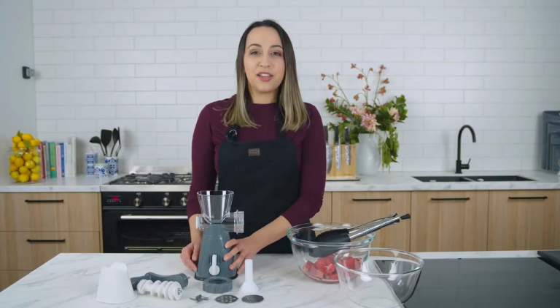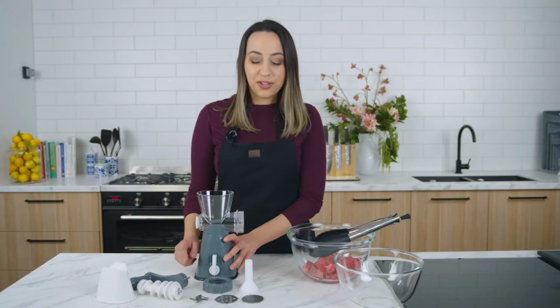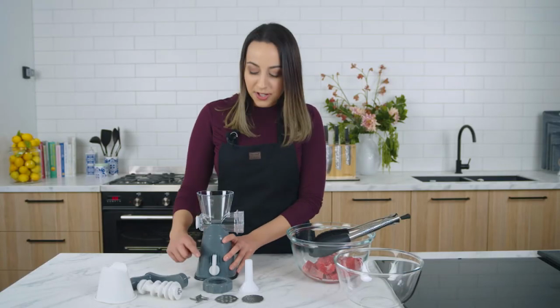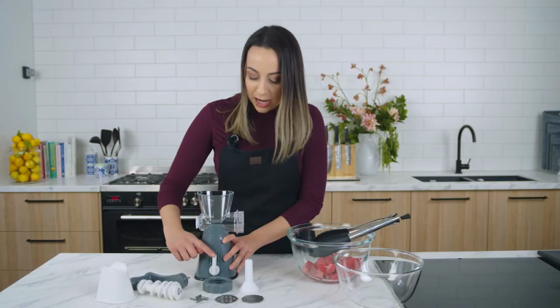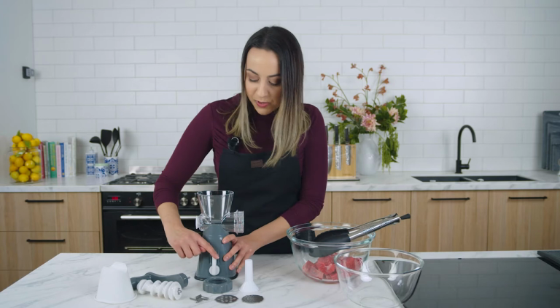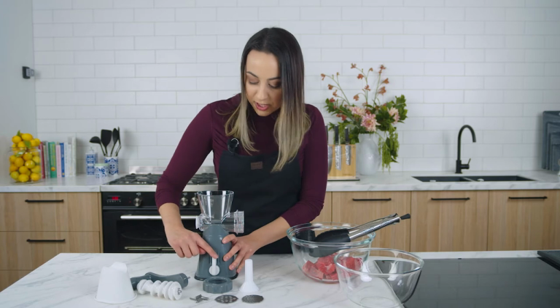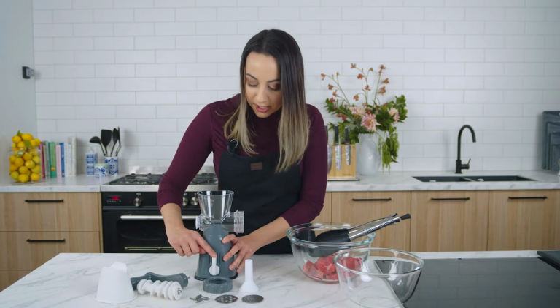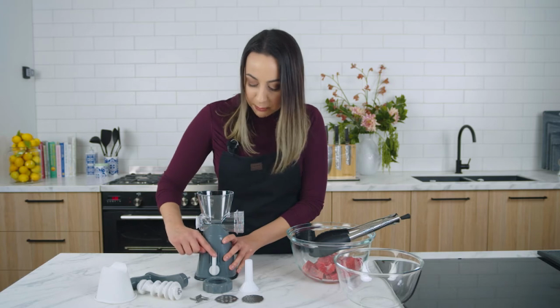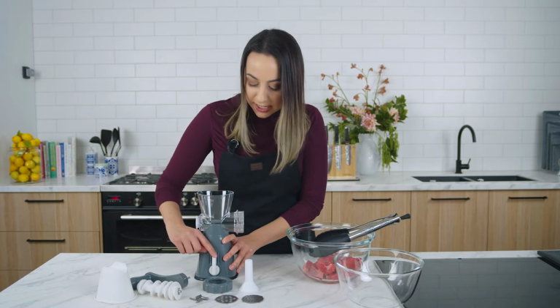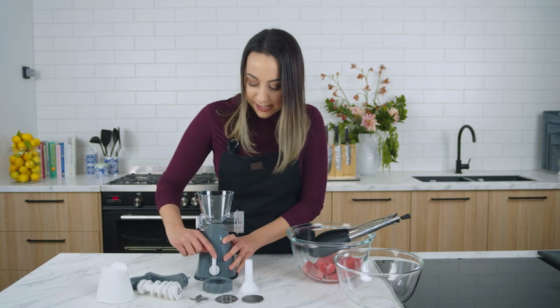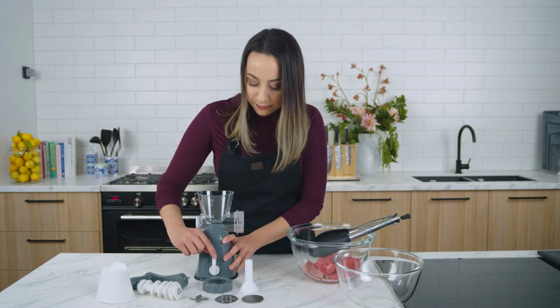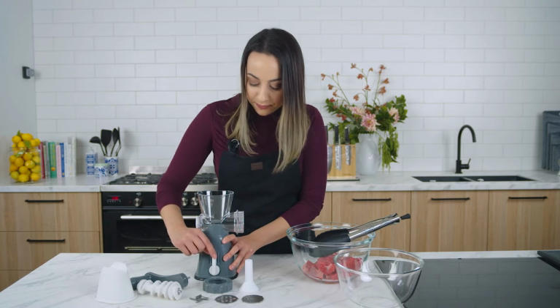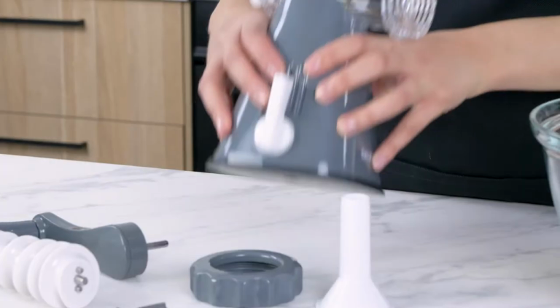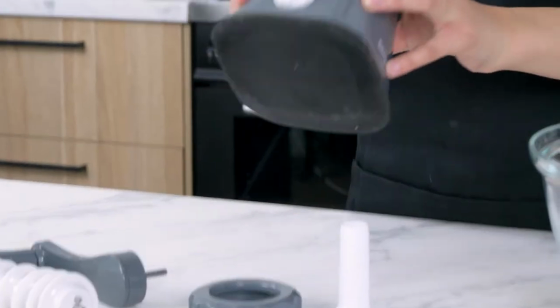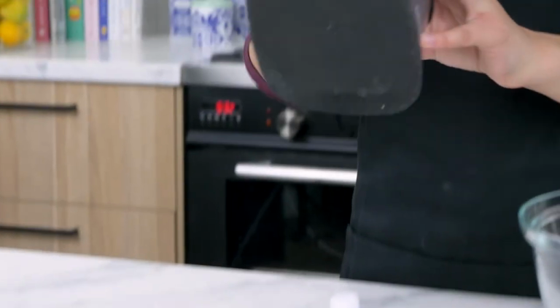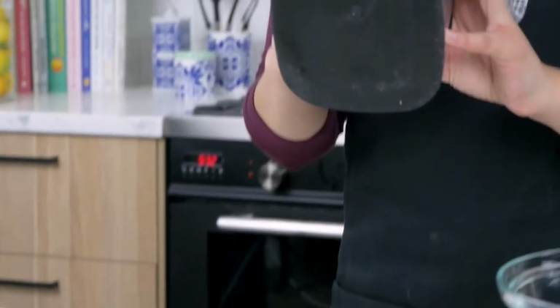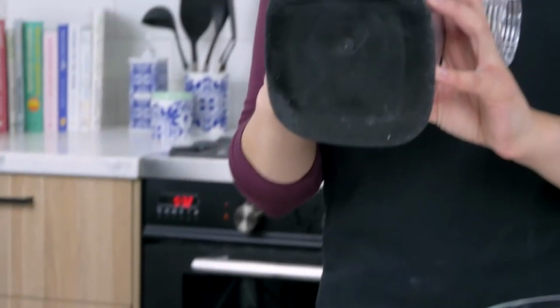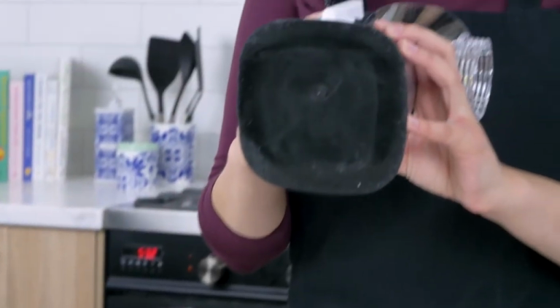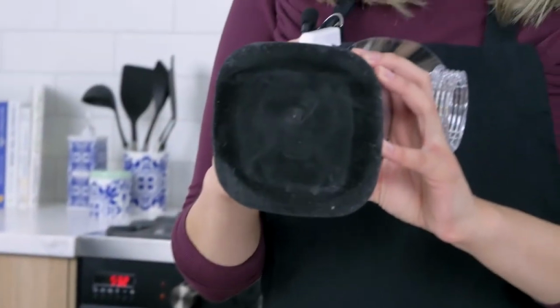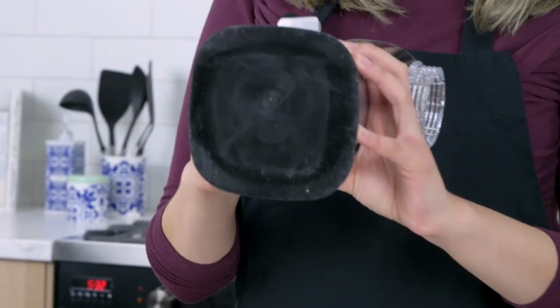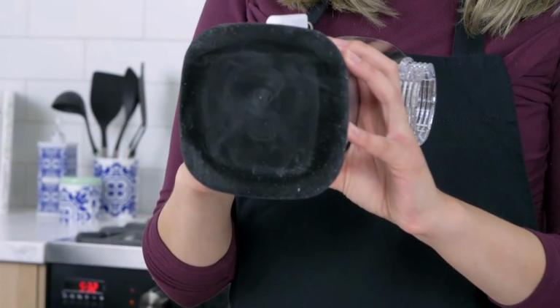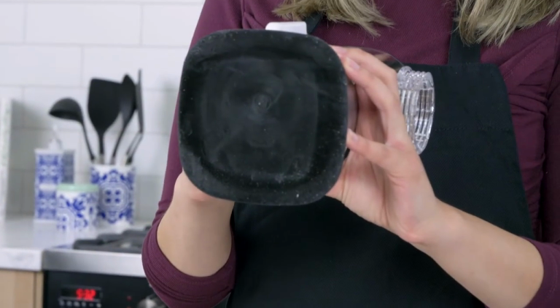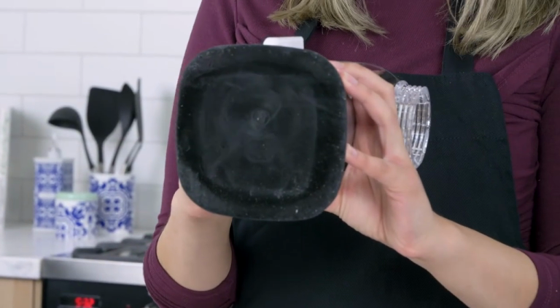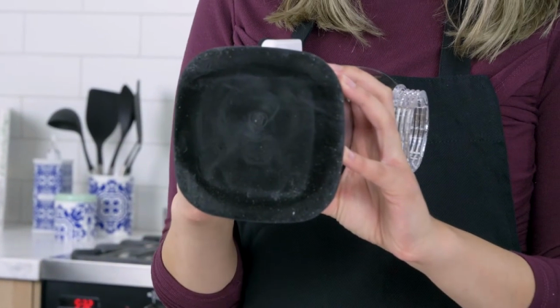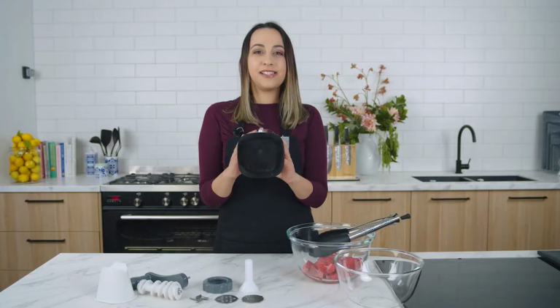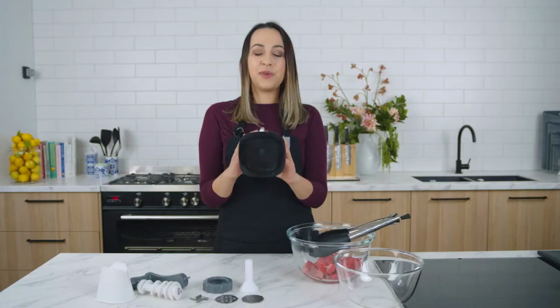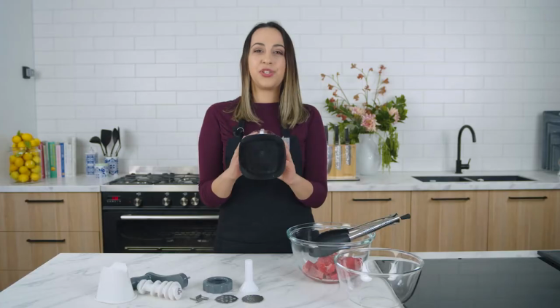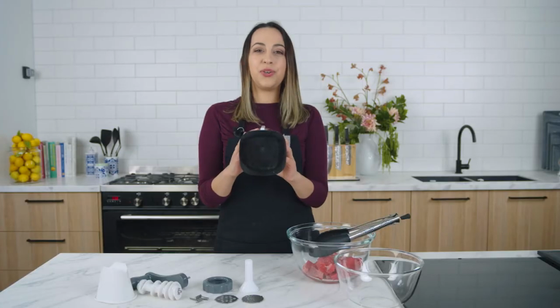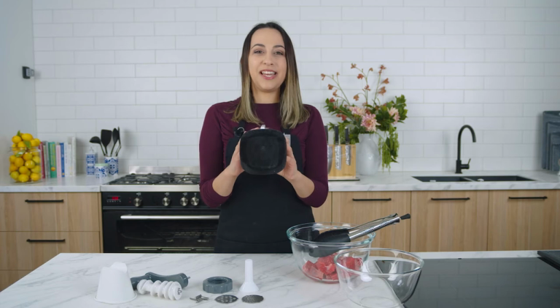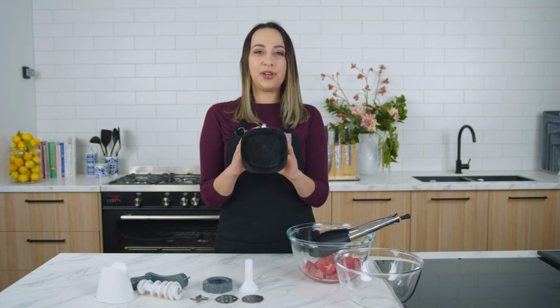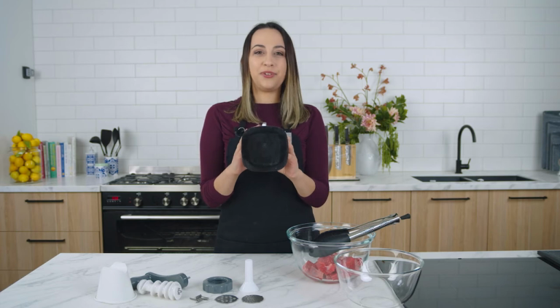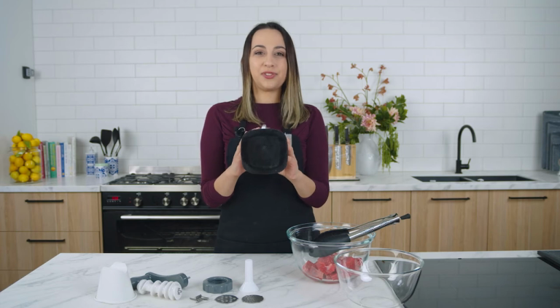The unit comes with a locking mechanism and a strong suction non-slip base to ensure ease of use.